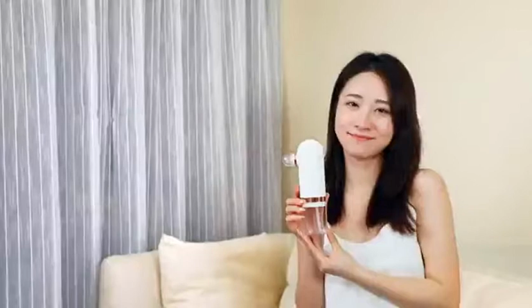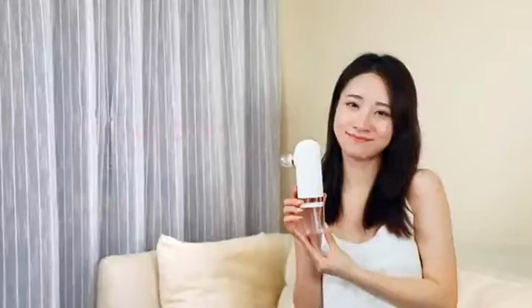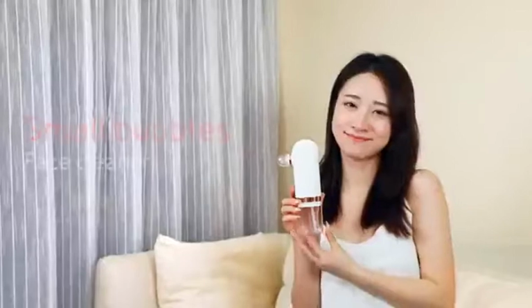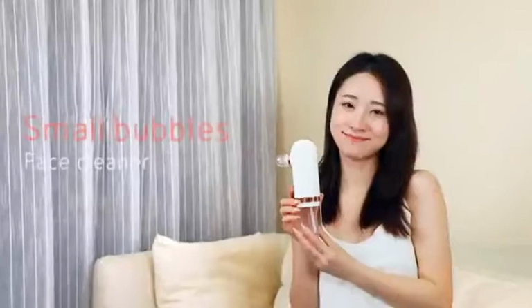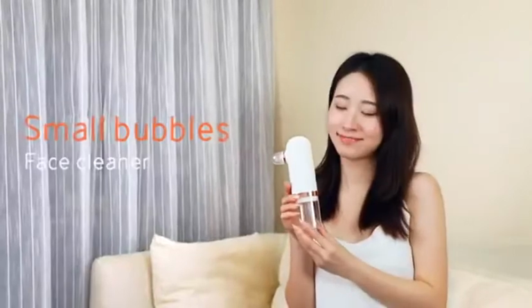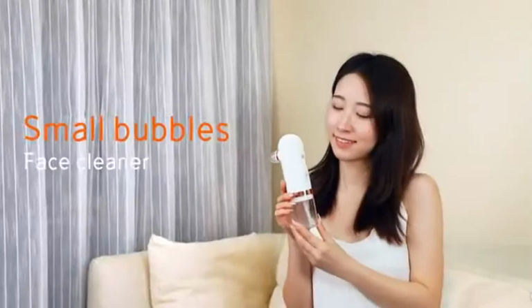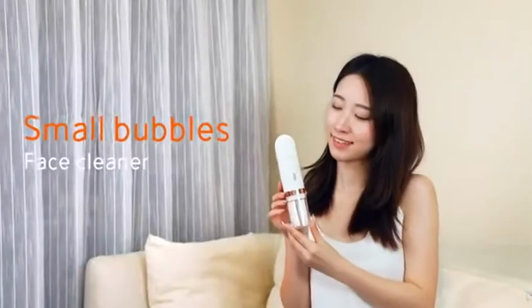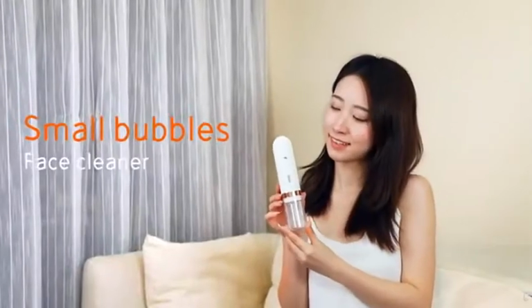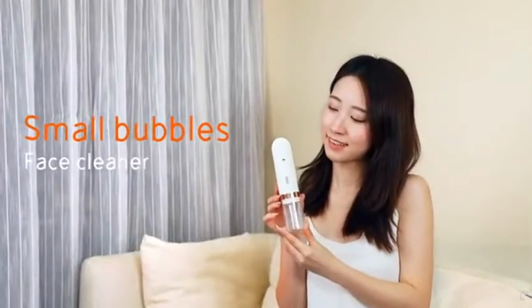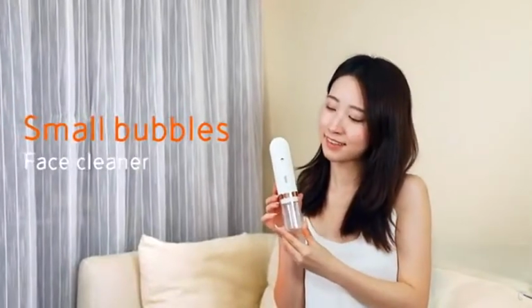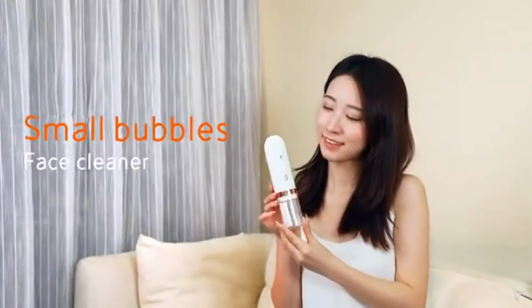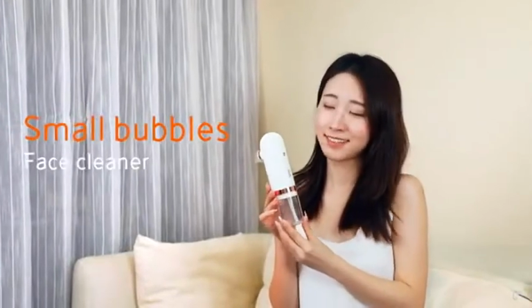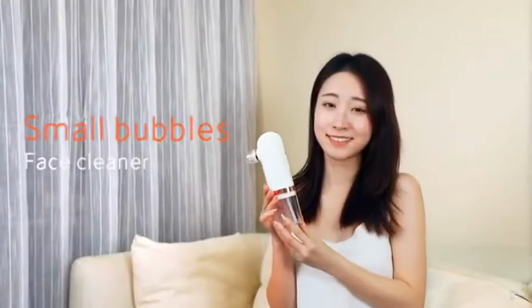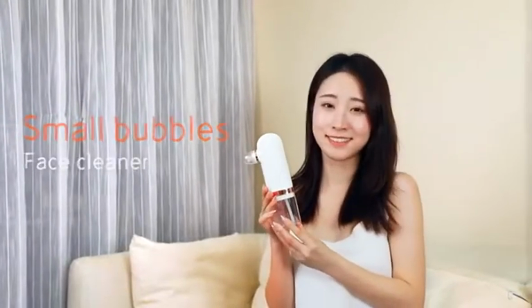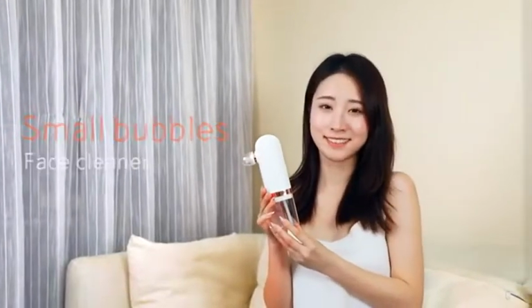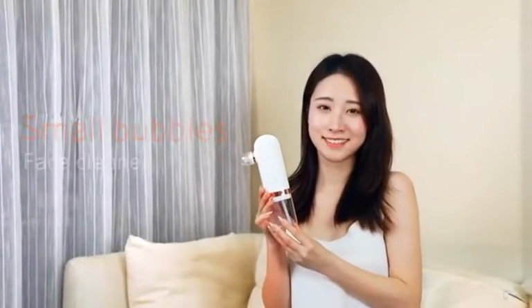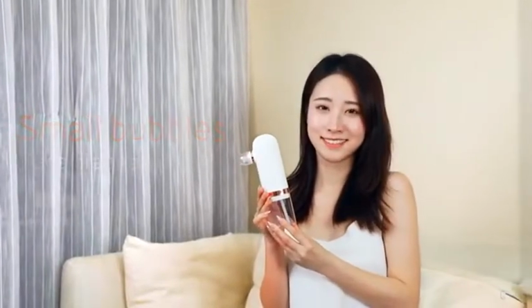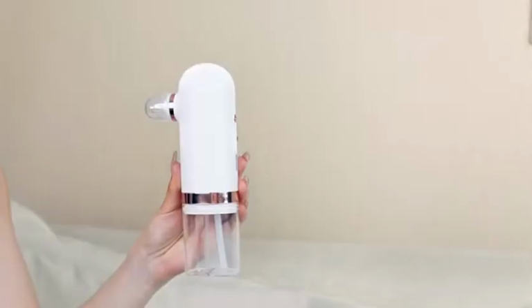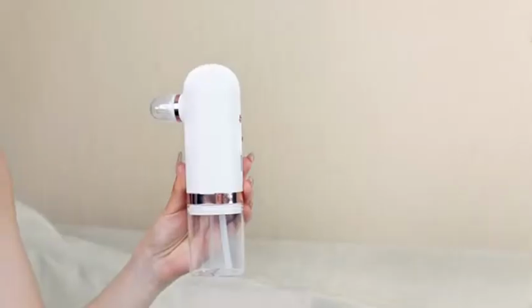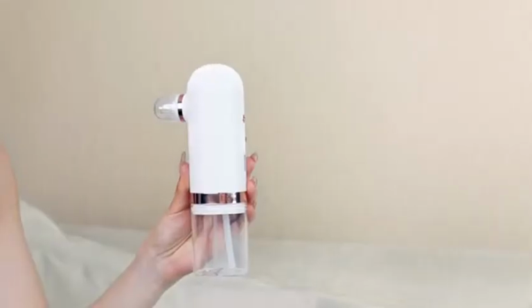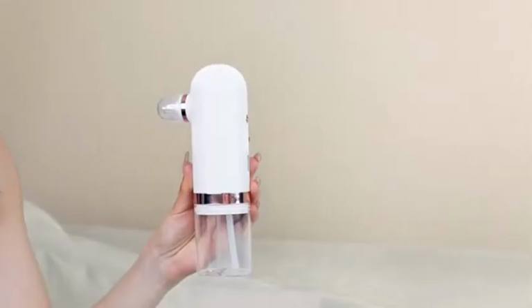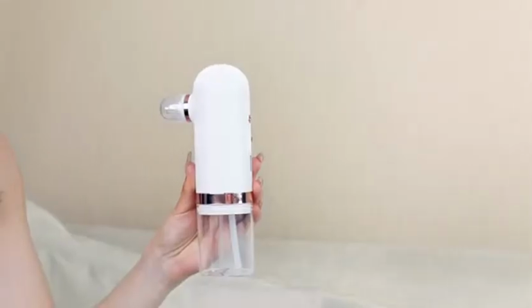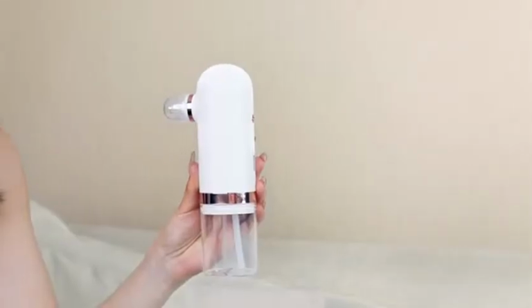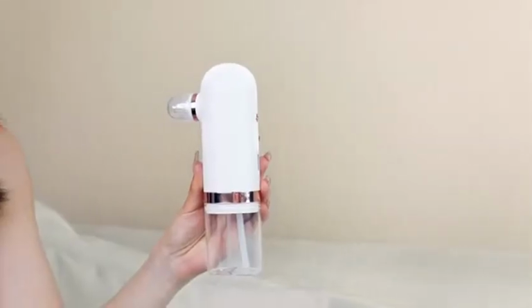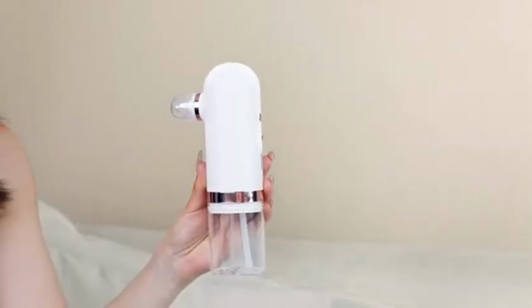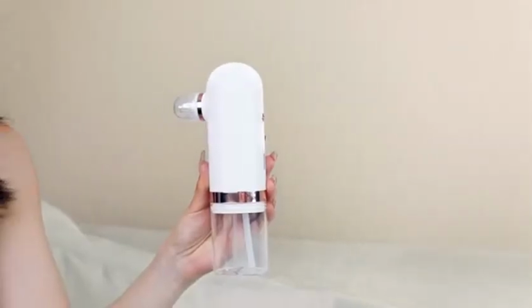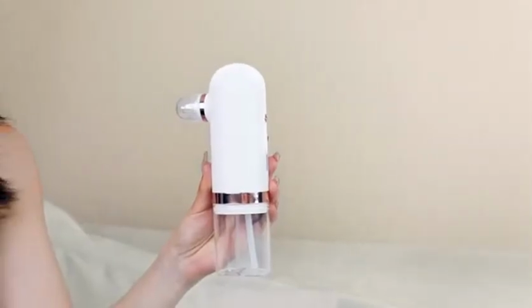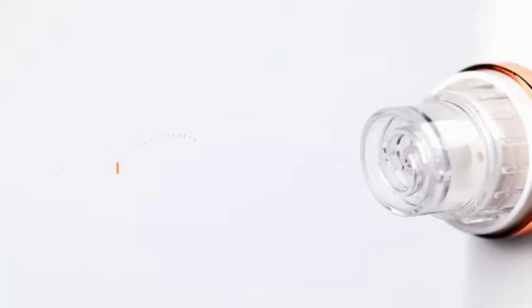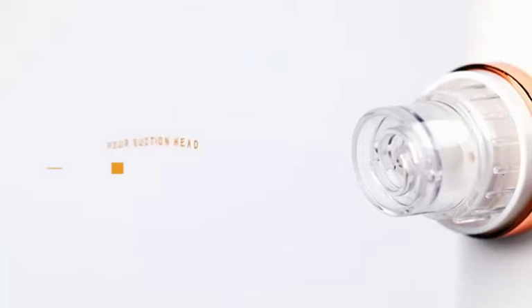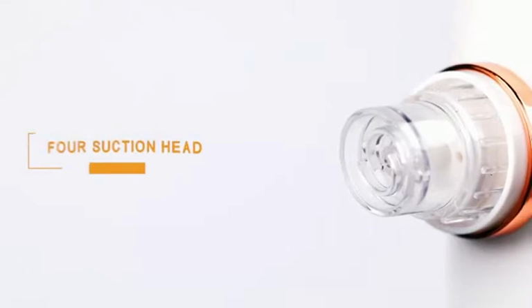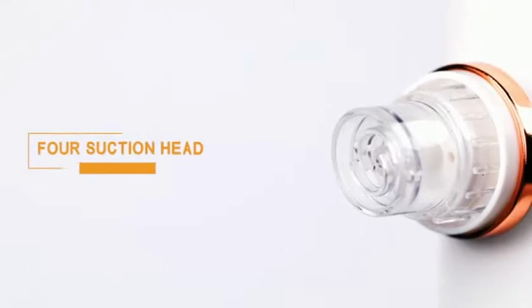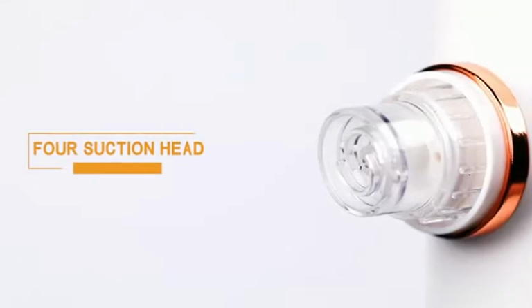Small bubble blackhead device — suck black hairs and inject oxygen to replenish water.